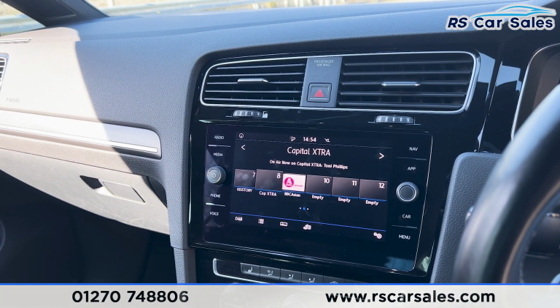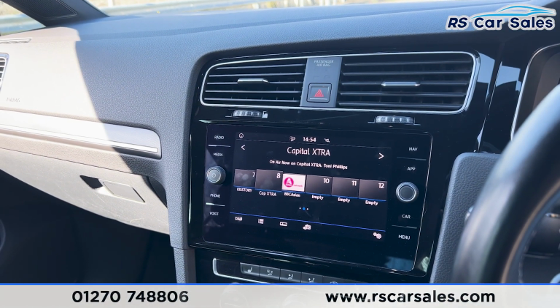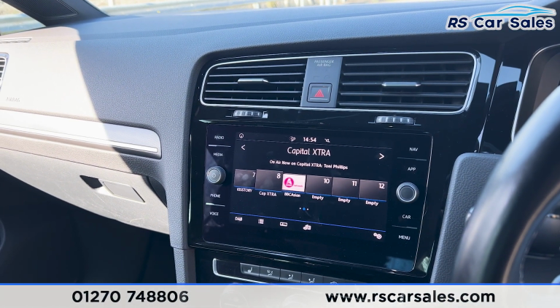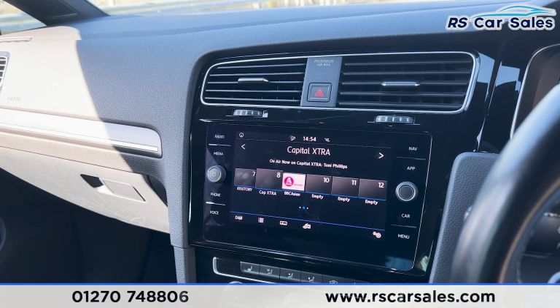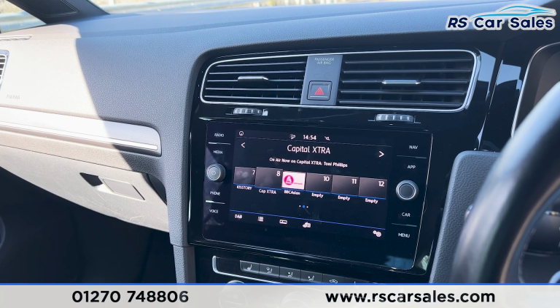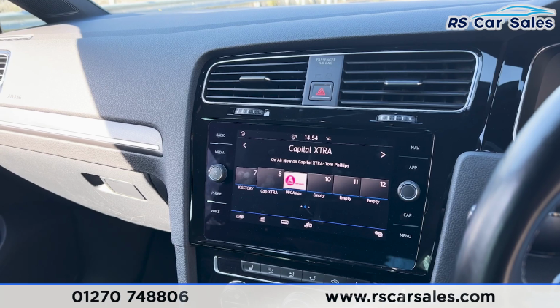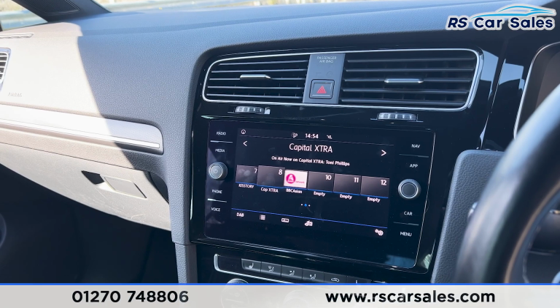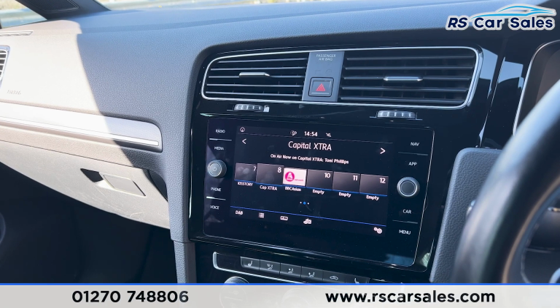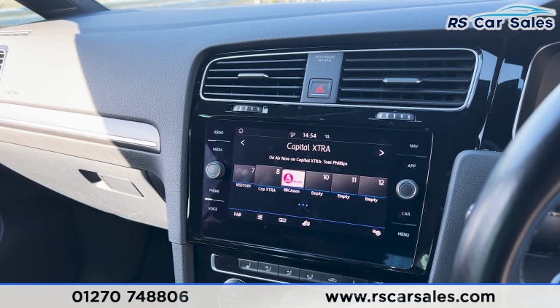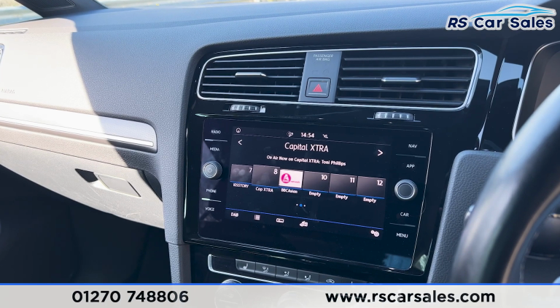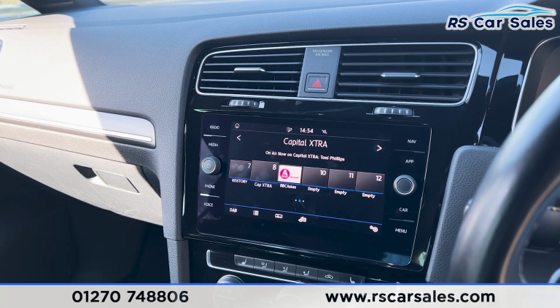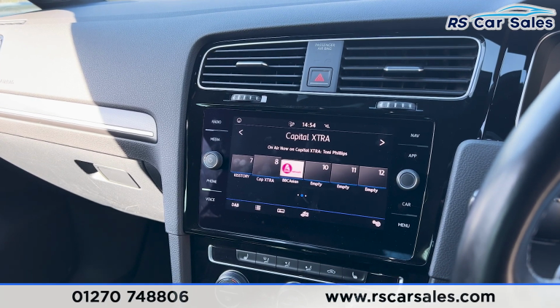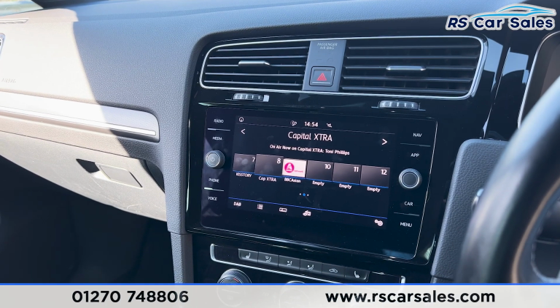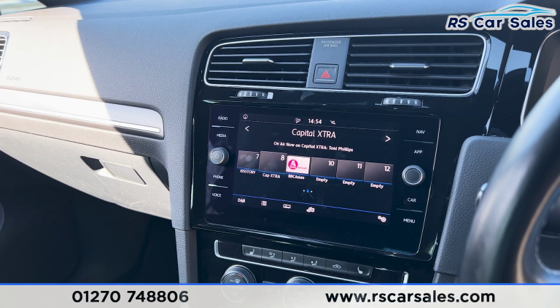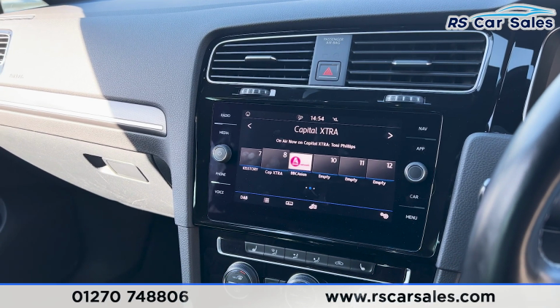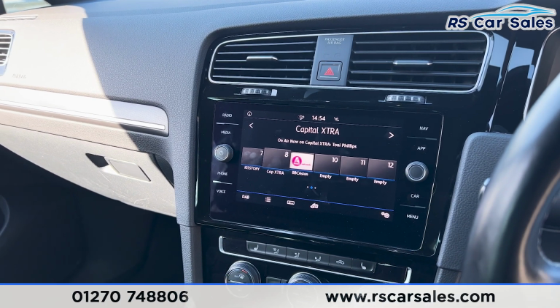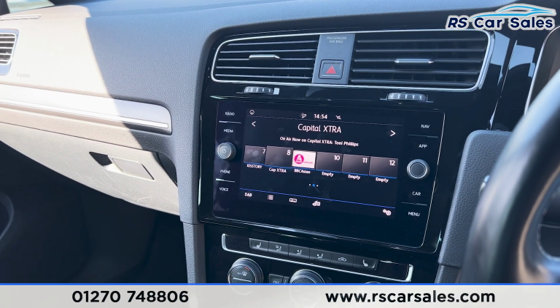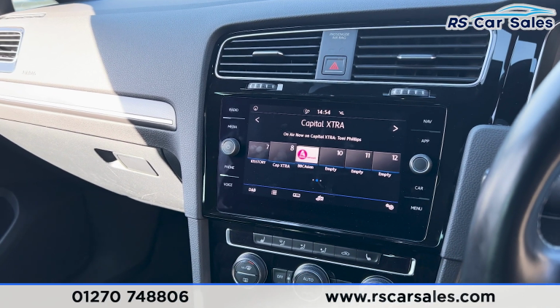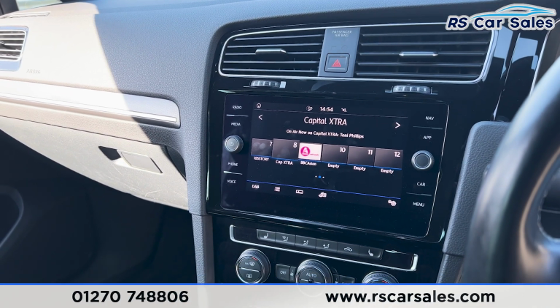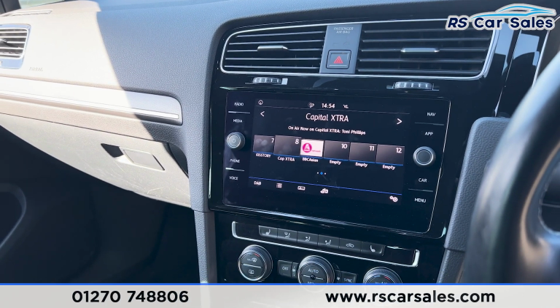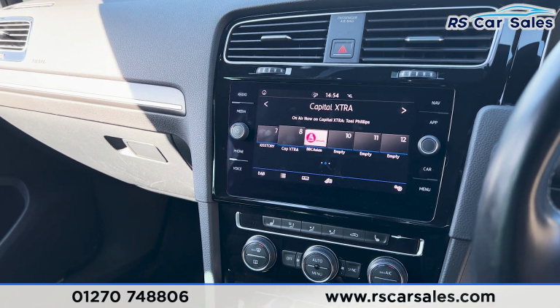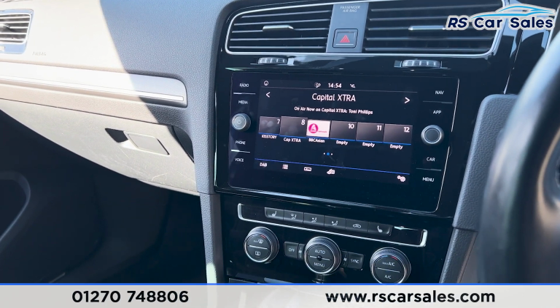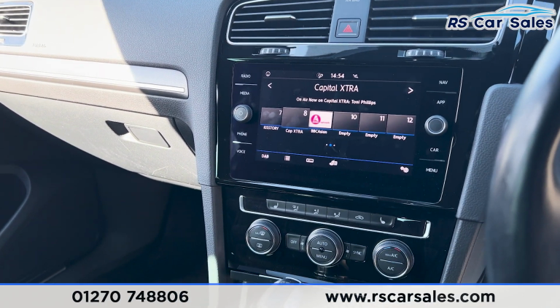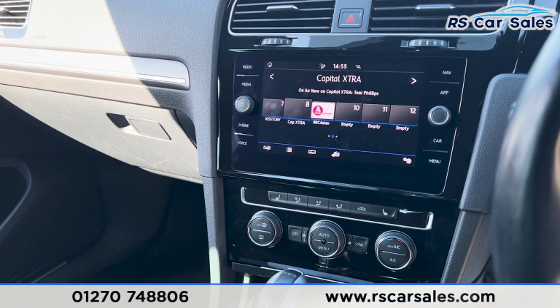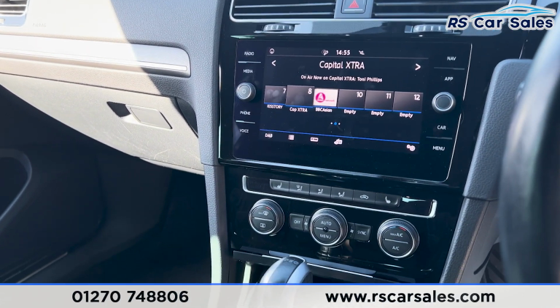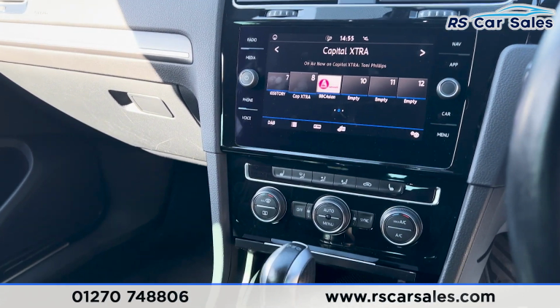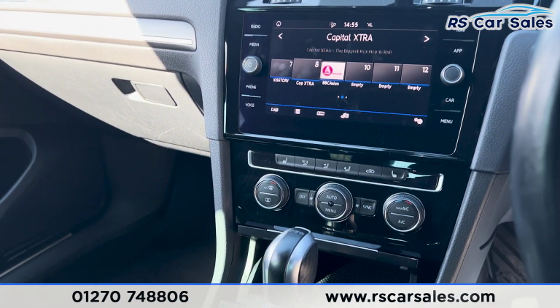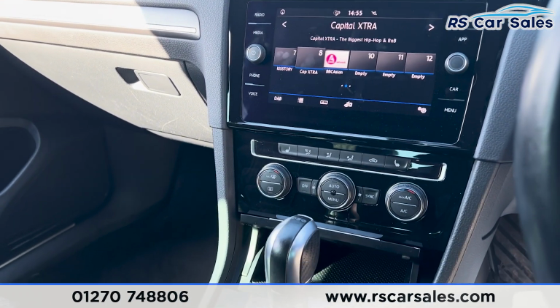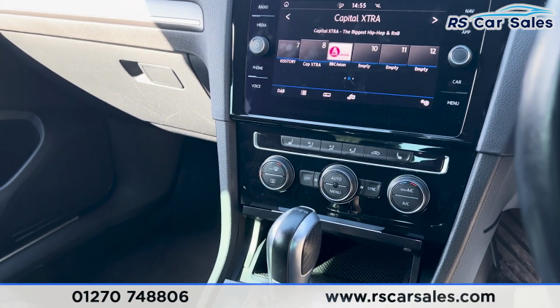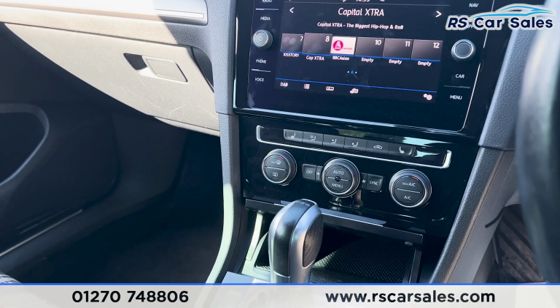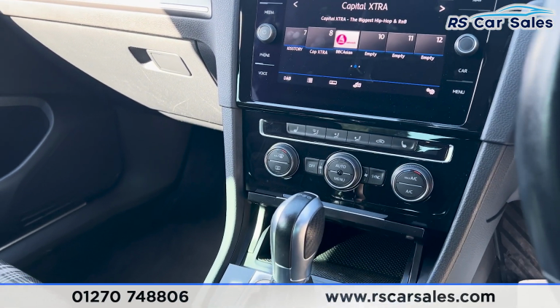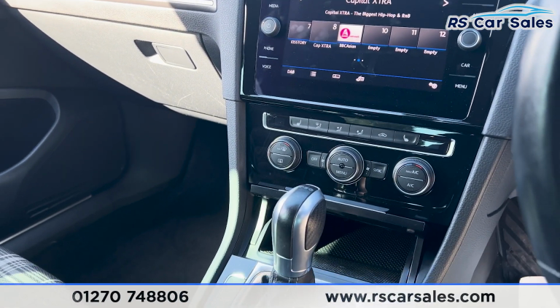We also have the main touchscreen in the centre which has sat nav. We have DAB radio, Bluetooth phone connectivity, Apple CarPlay, Android Auto and much more.